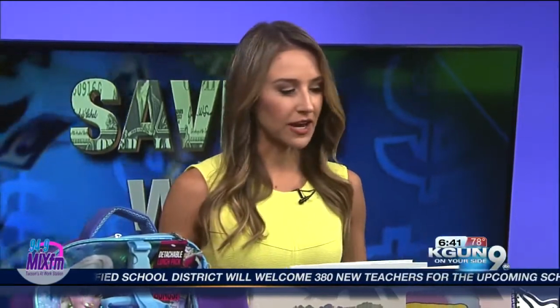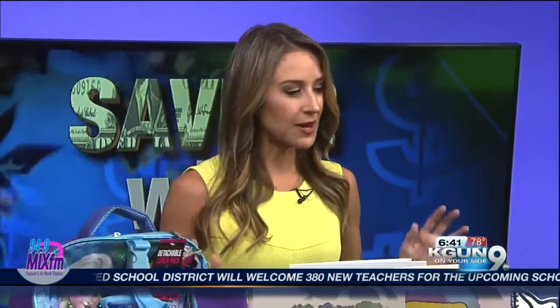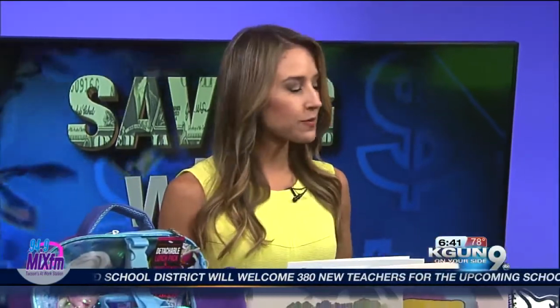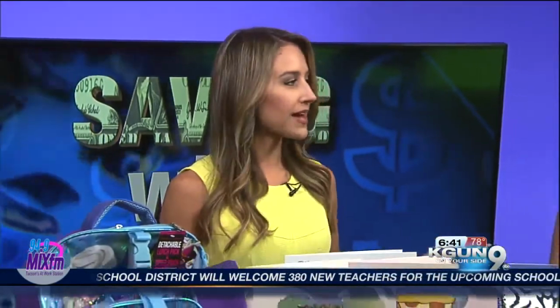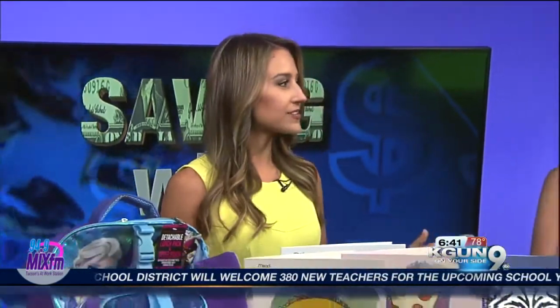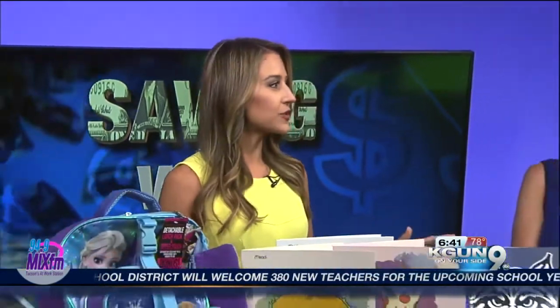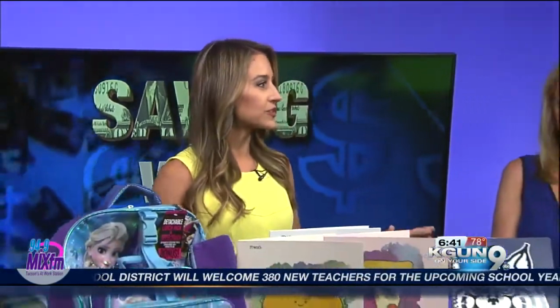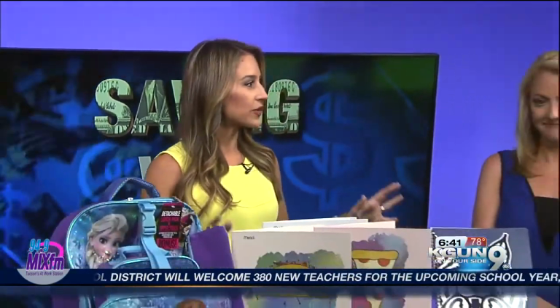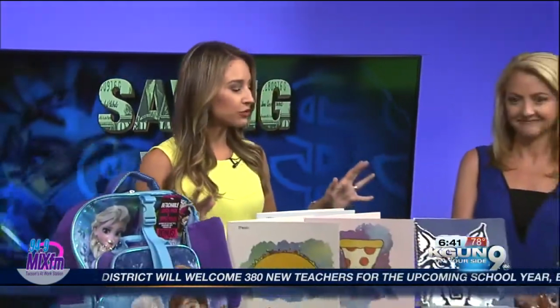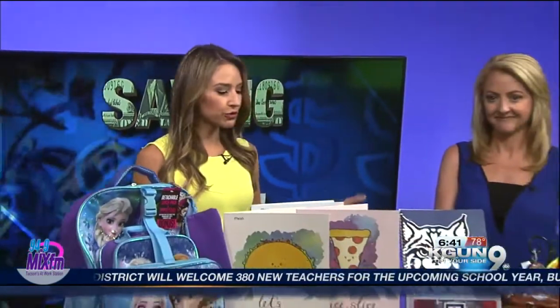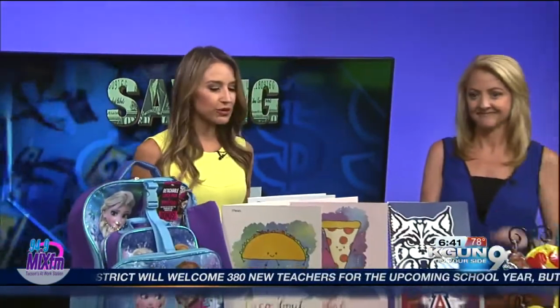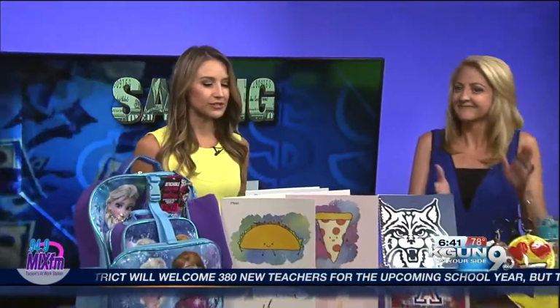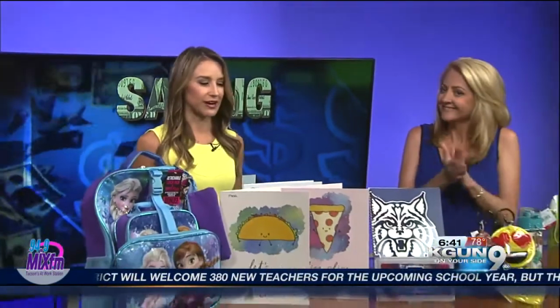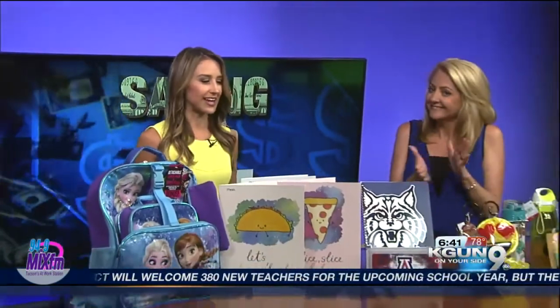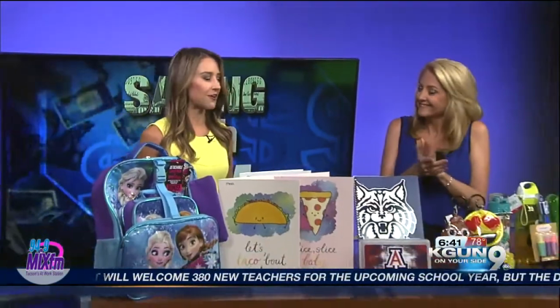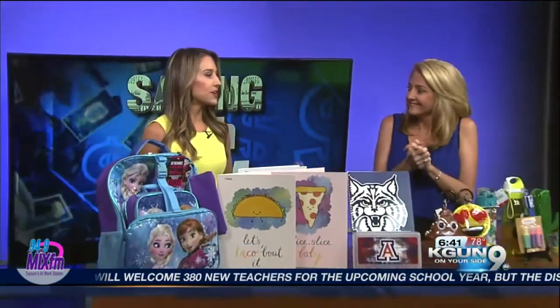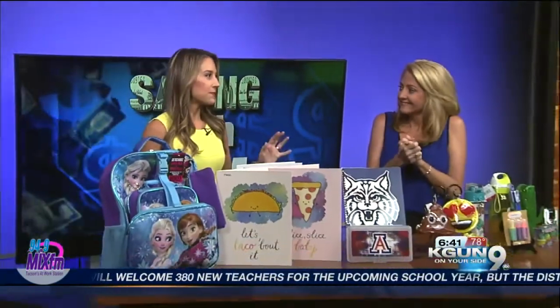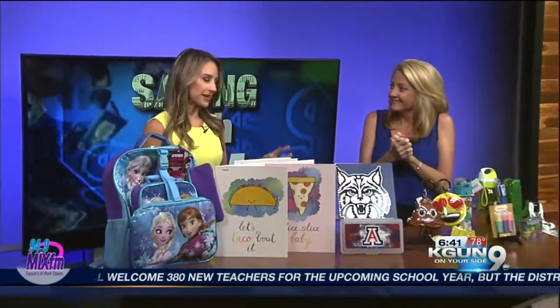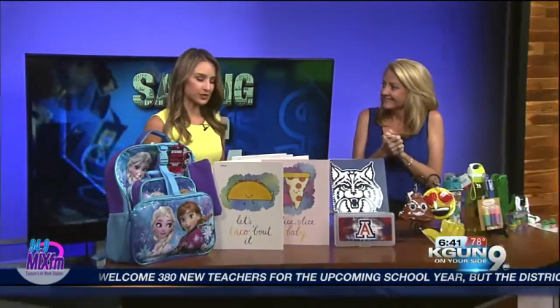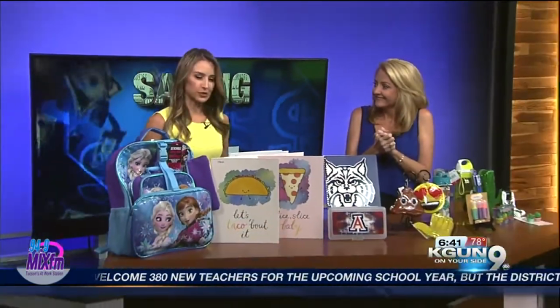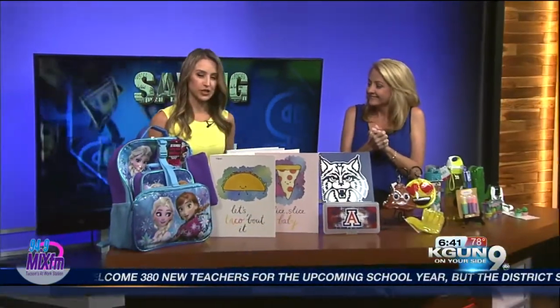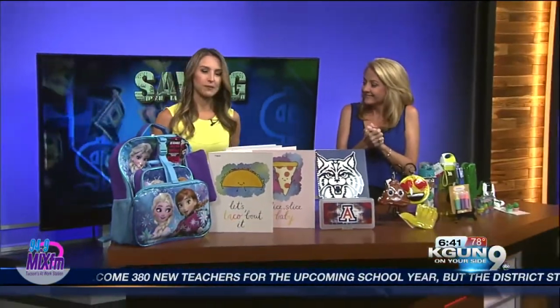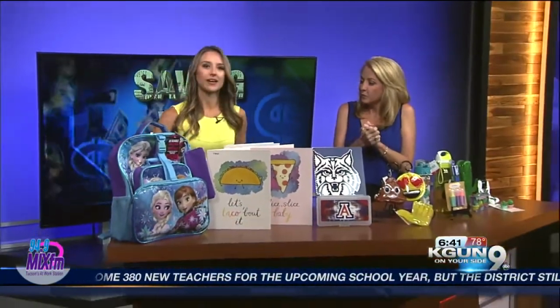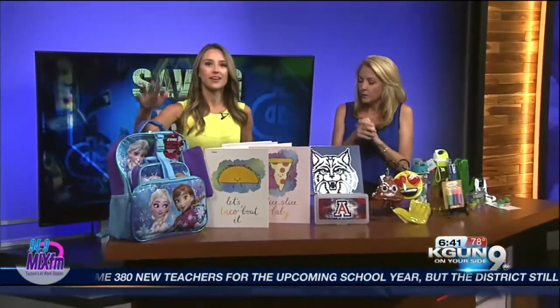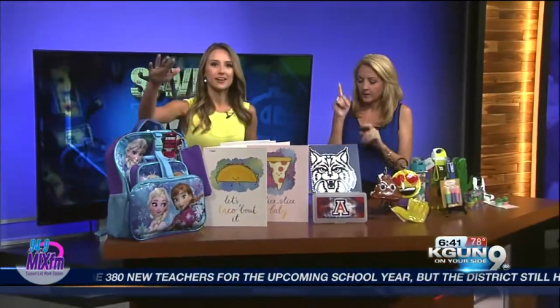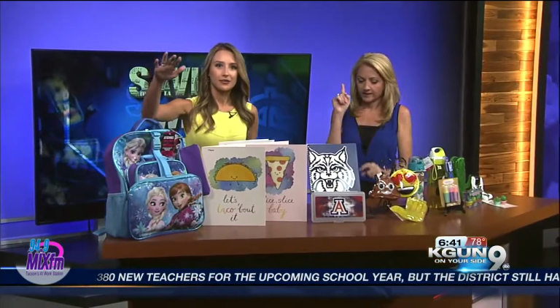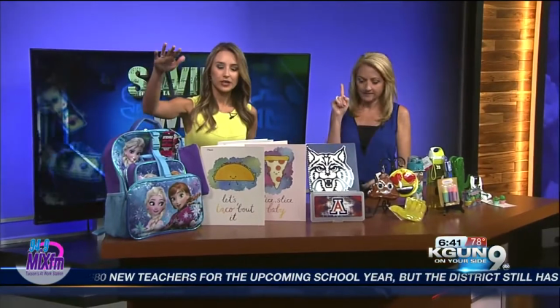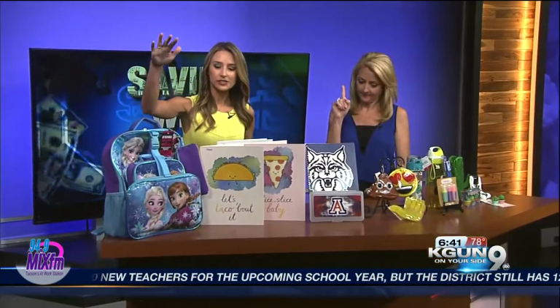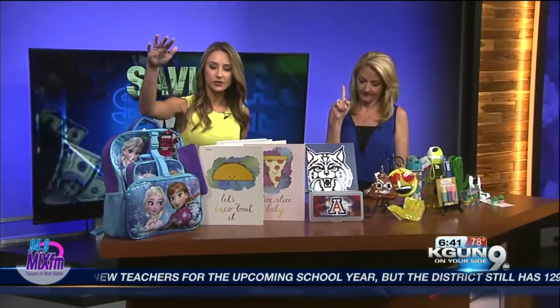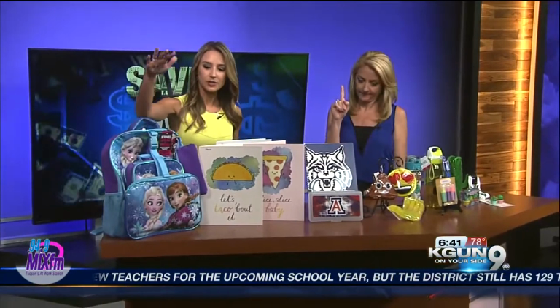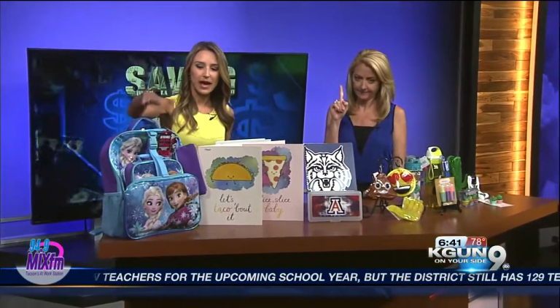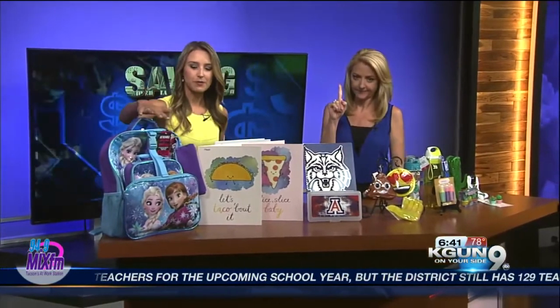I've got April Madison, who is going through back-to-school shopping right now — one week away. We're going to start with the backpack.